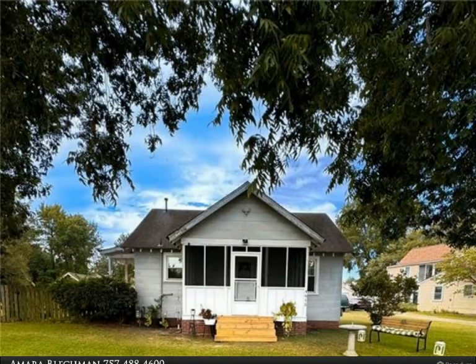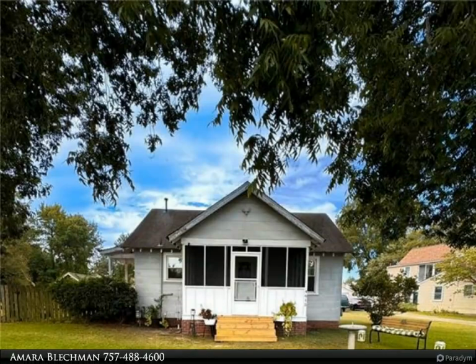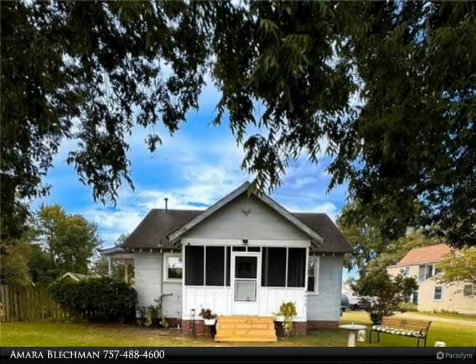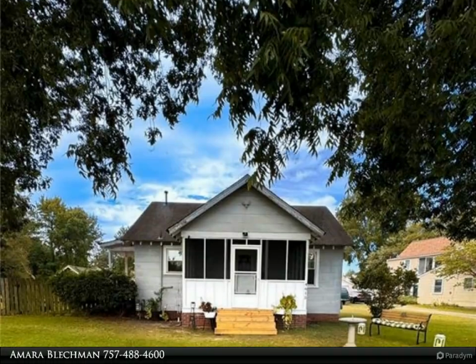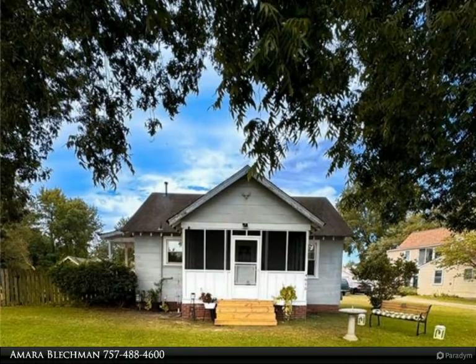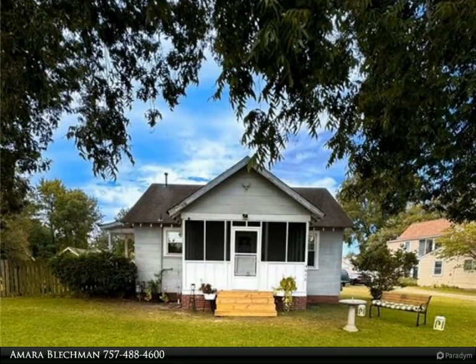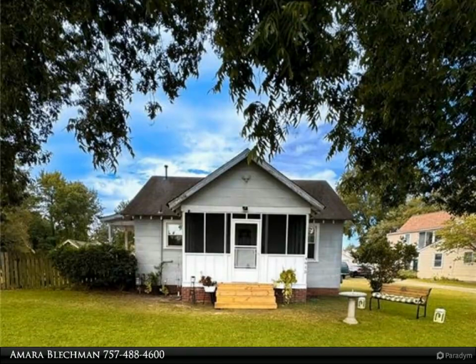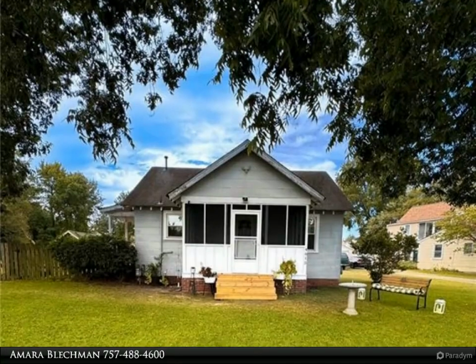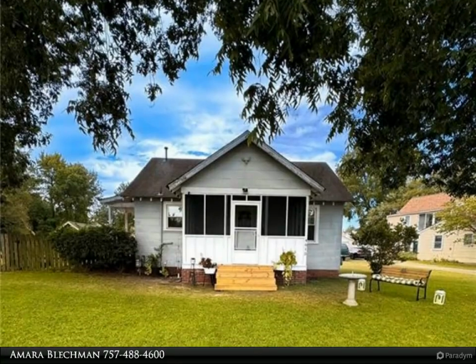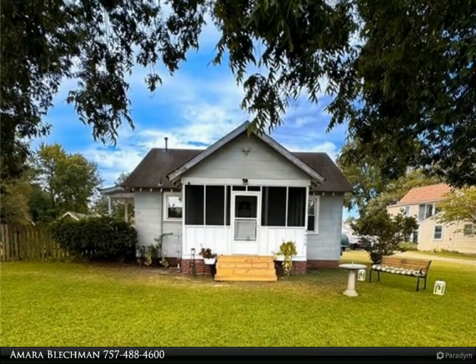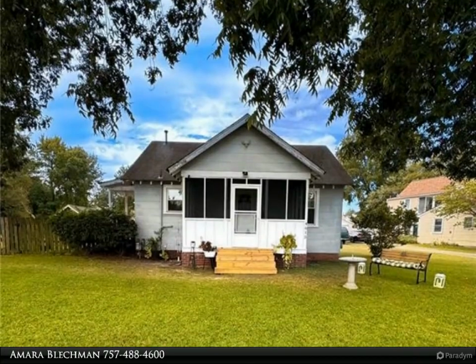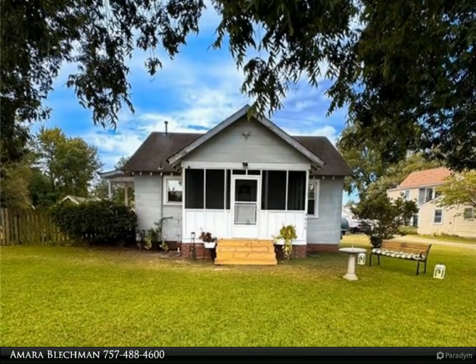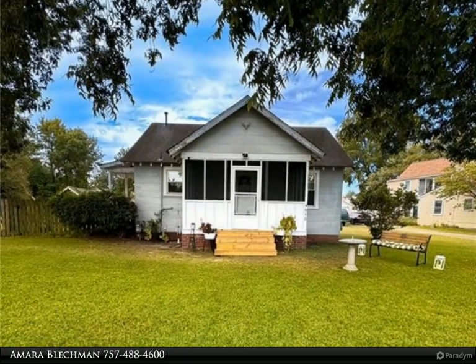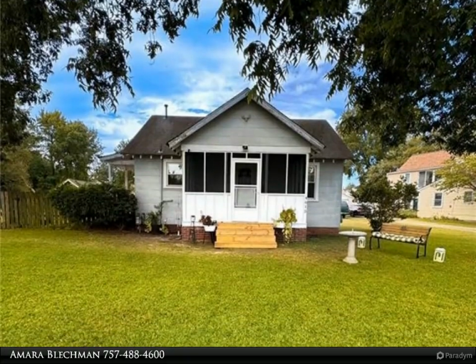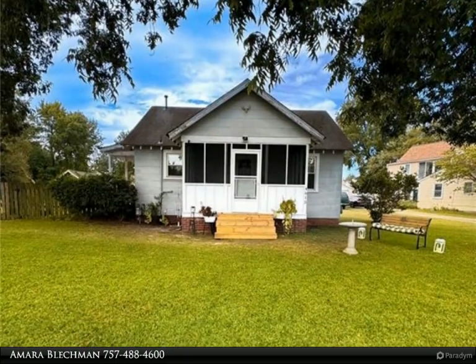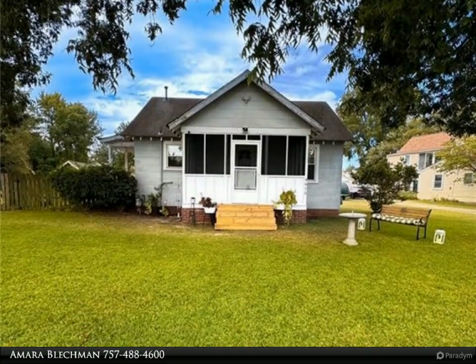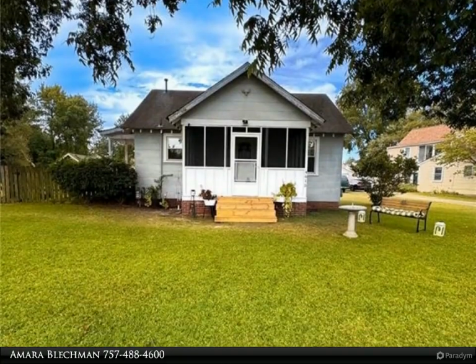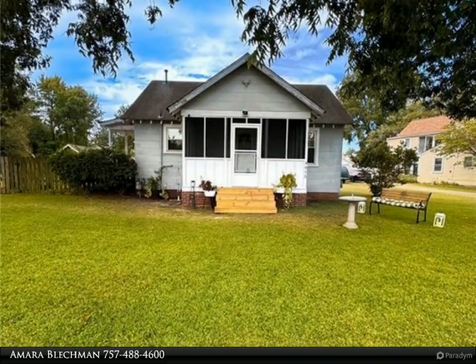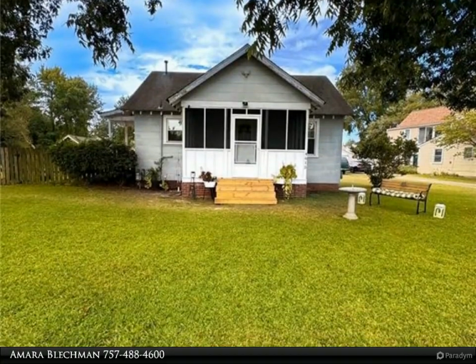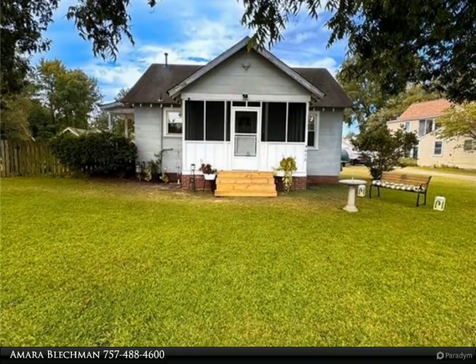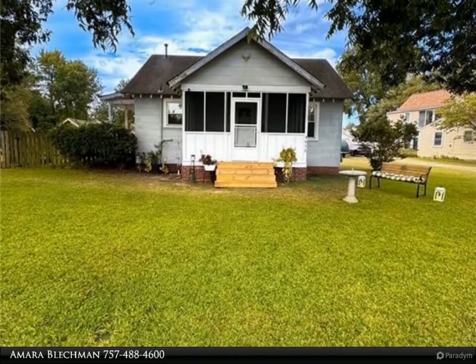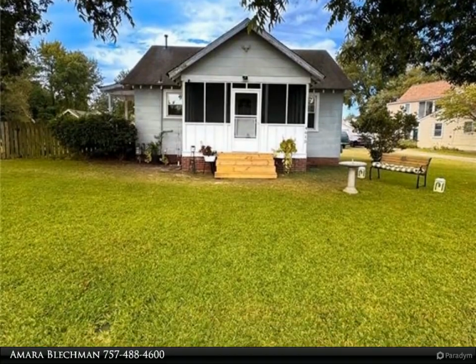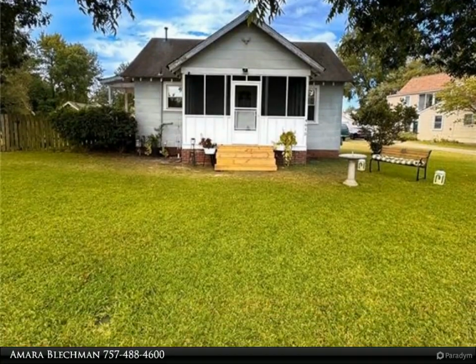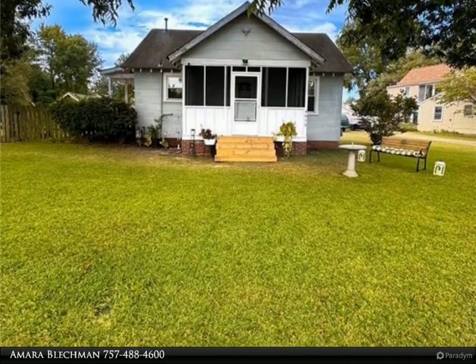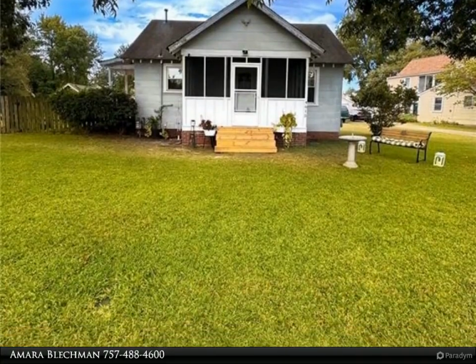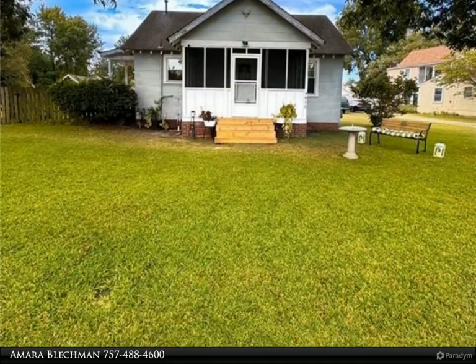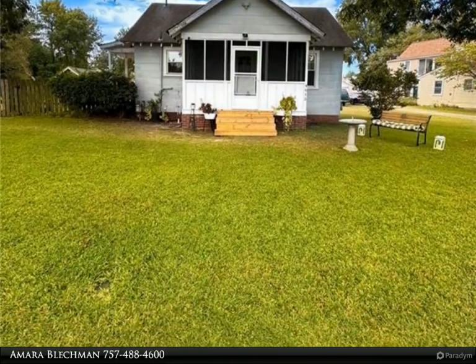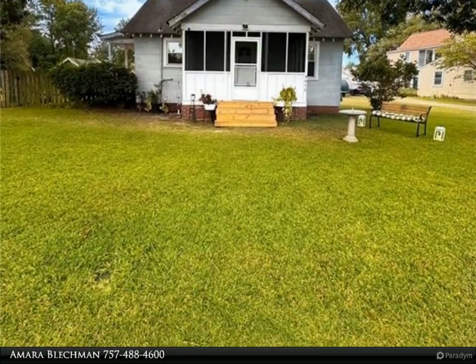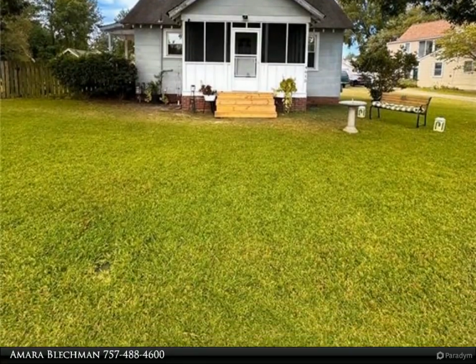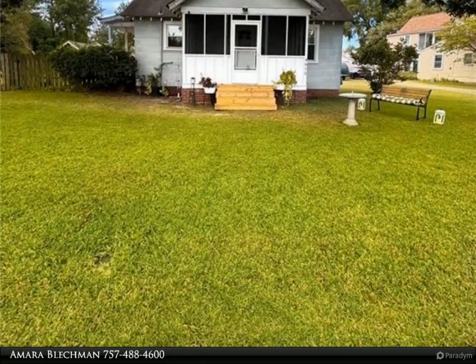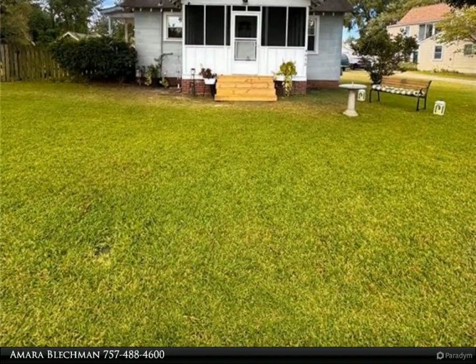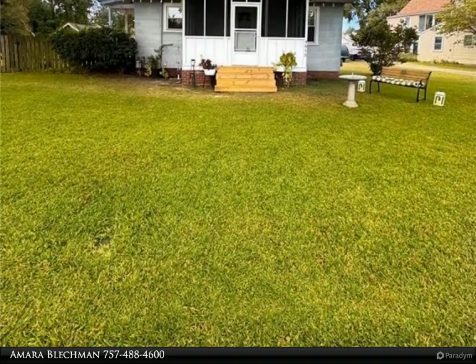This Berkshire Hathaway Home Services RW Towne Realty property video is presented by Amara Bleckman.